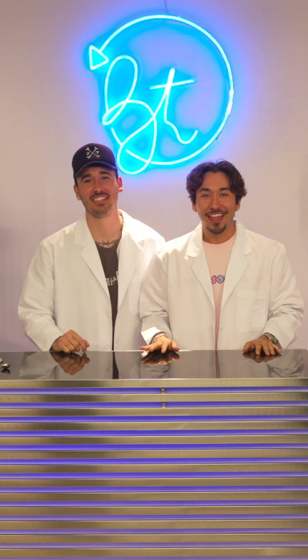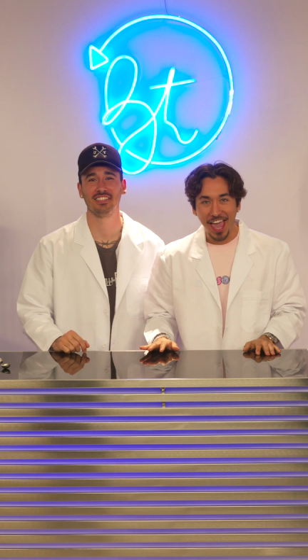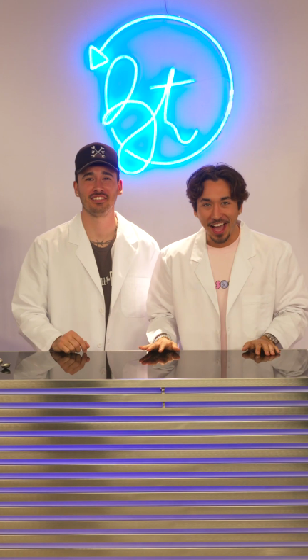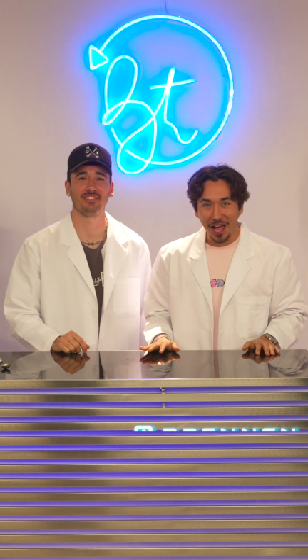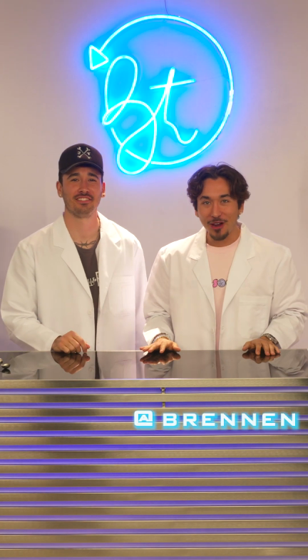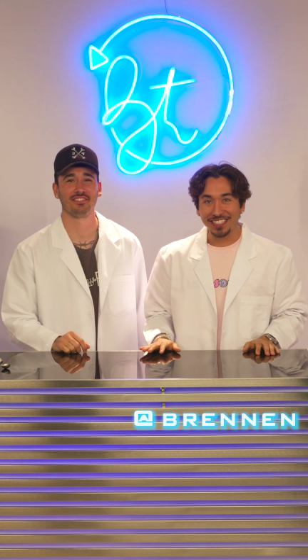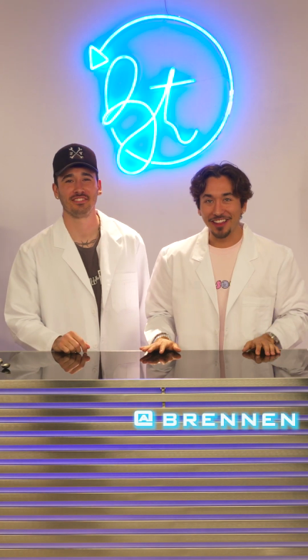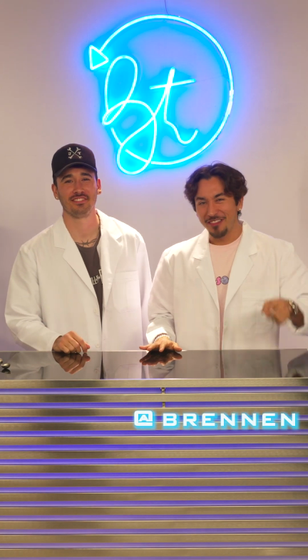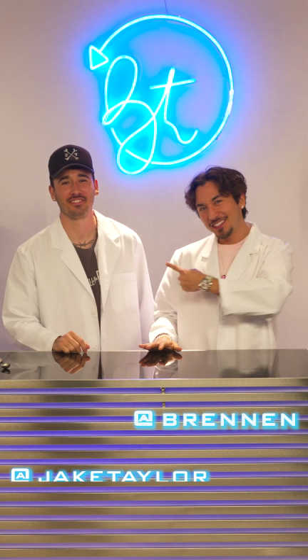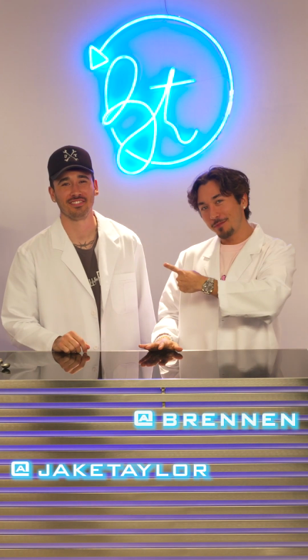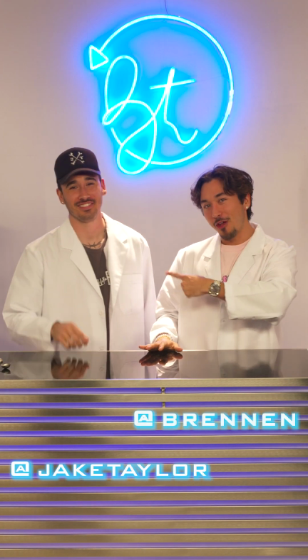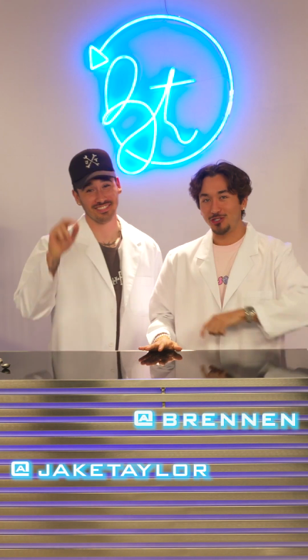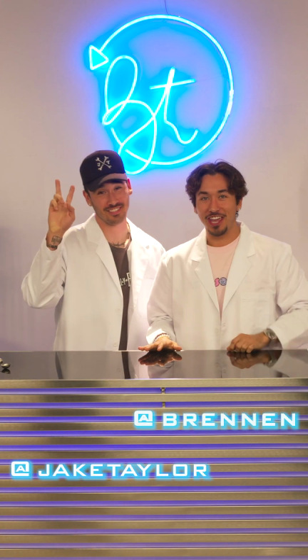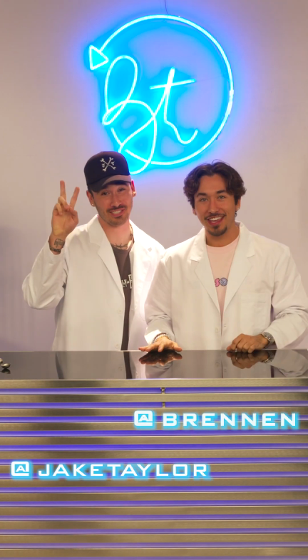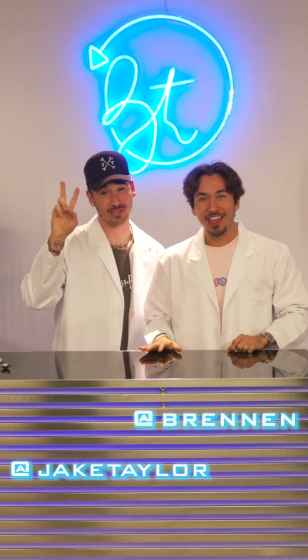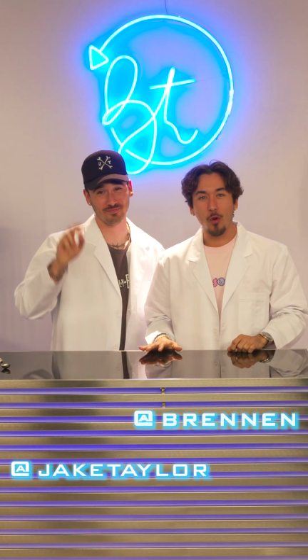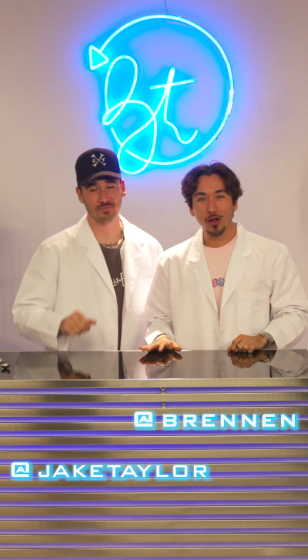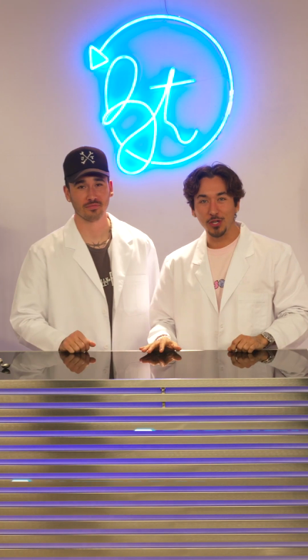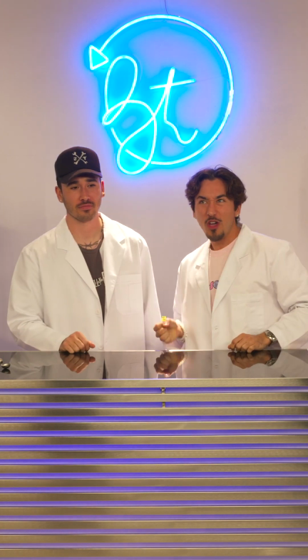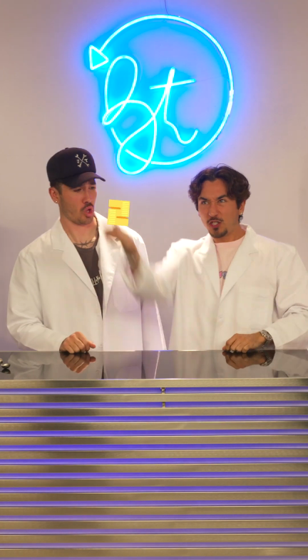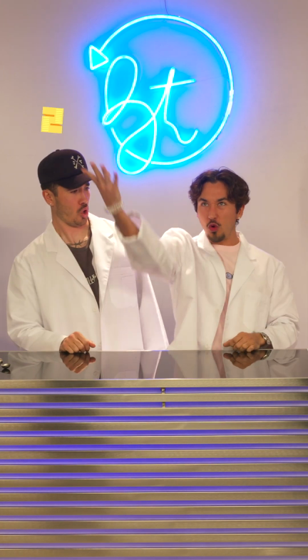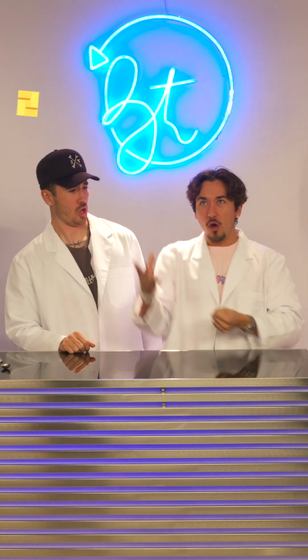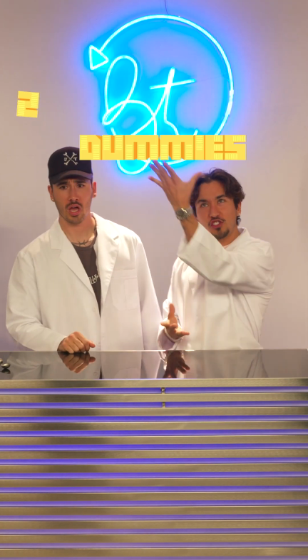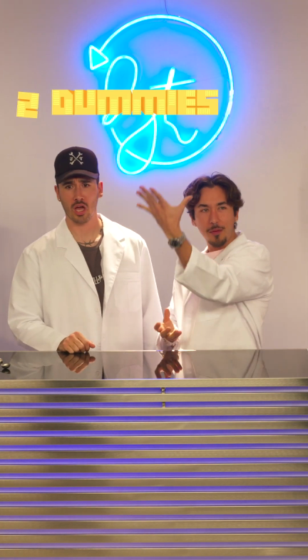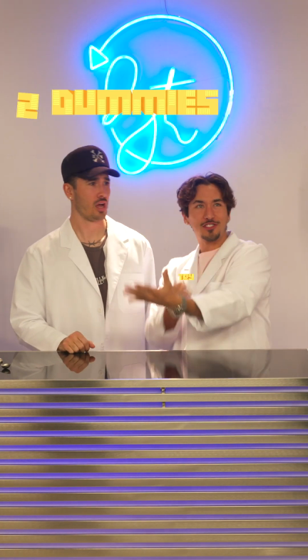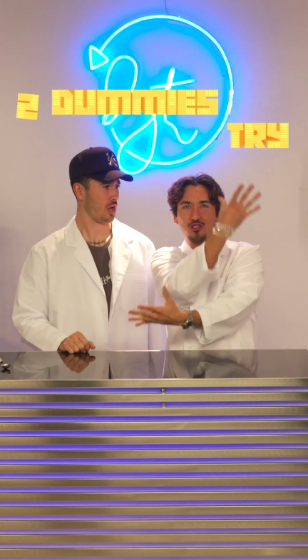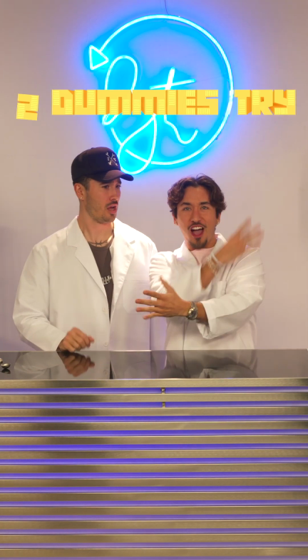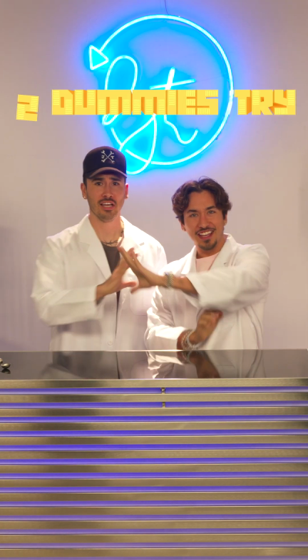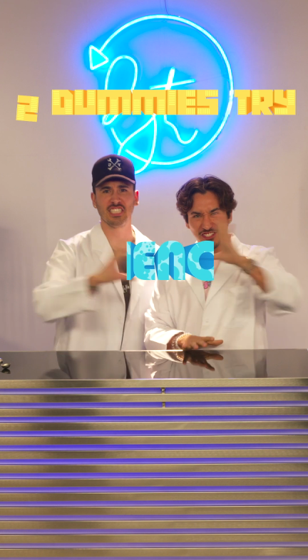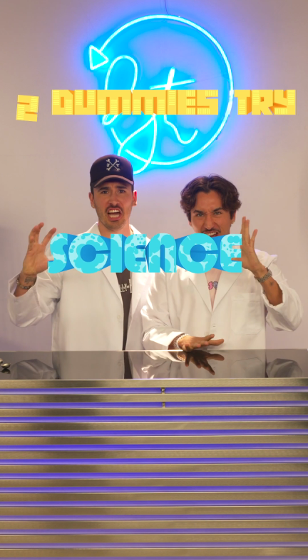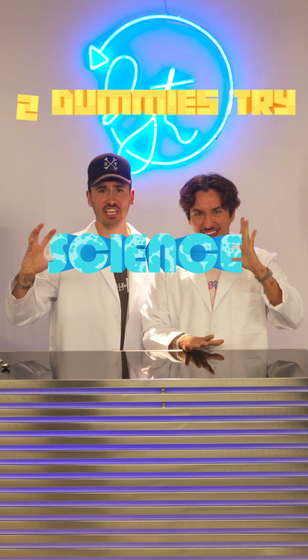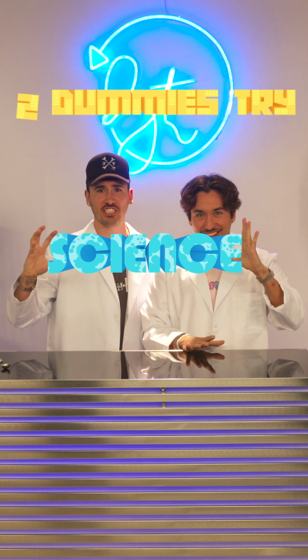Hey guys, I'm Brennan Taylor. This is my brother Jake. What's up? And welcome to Two Dummies Try Science.